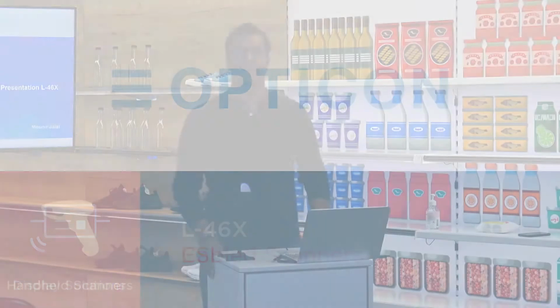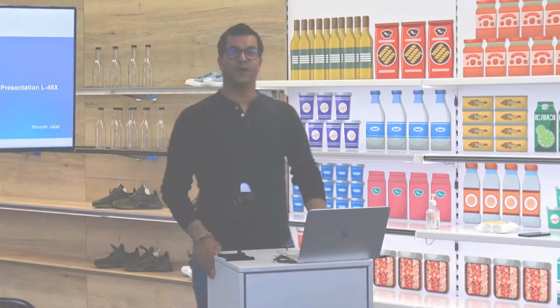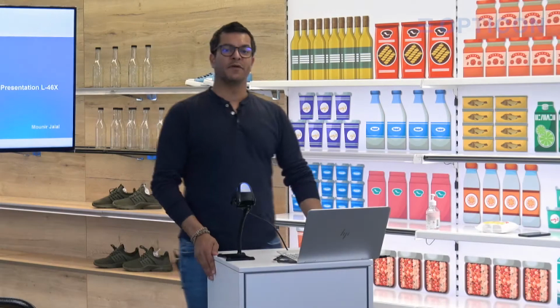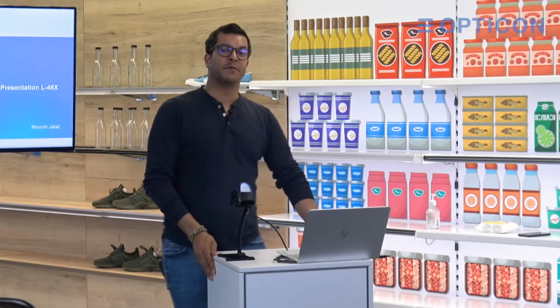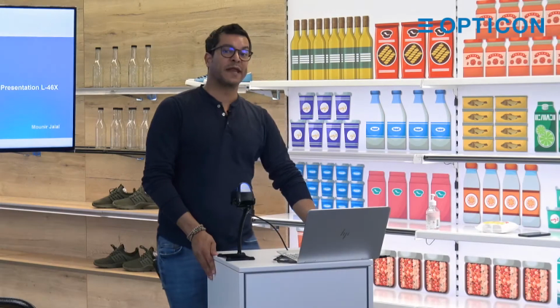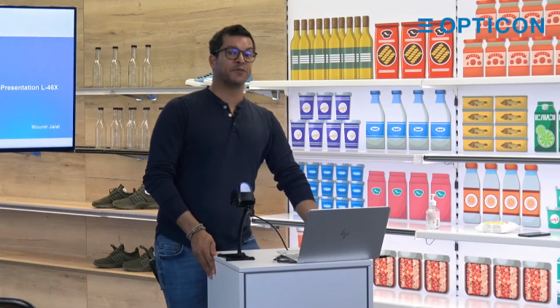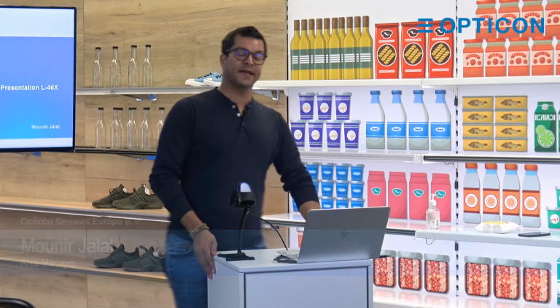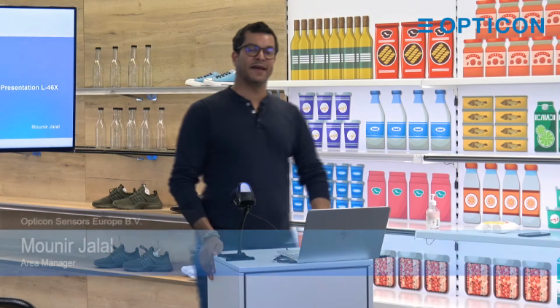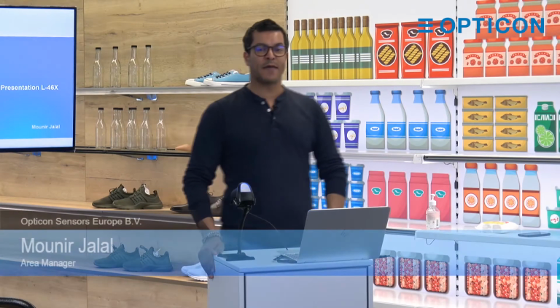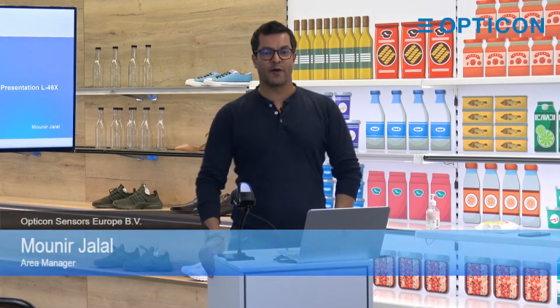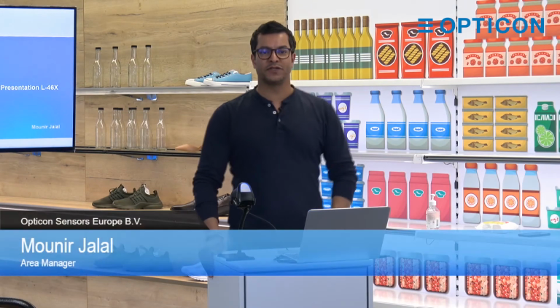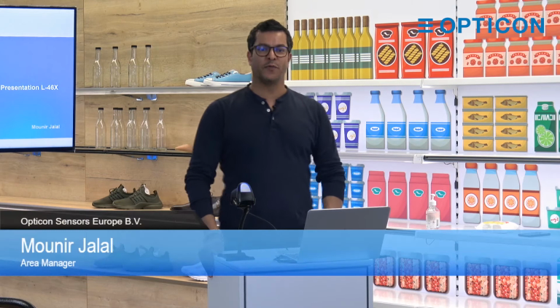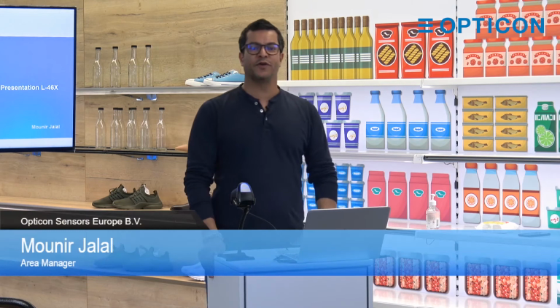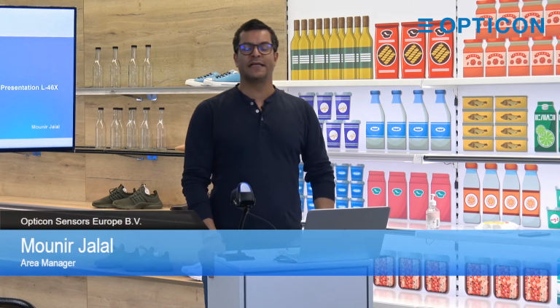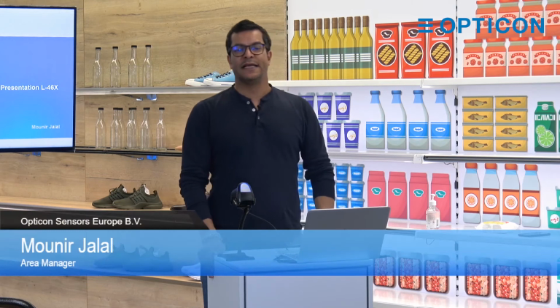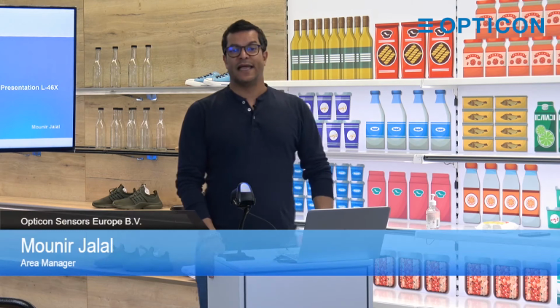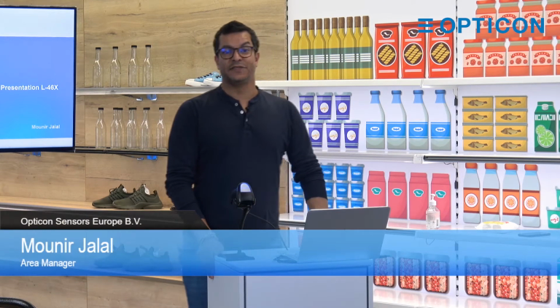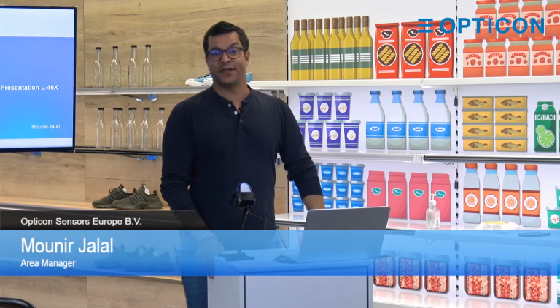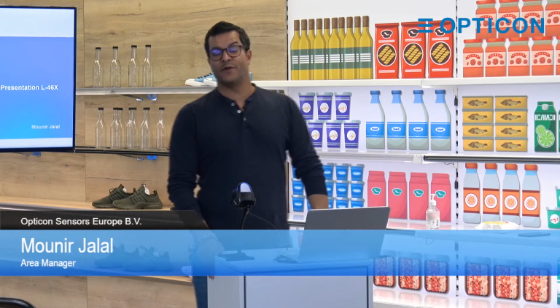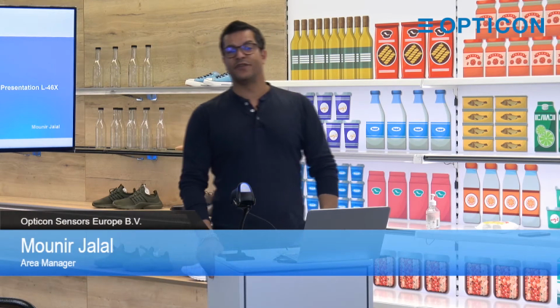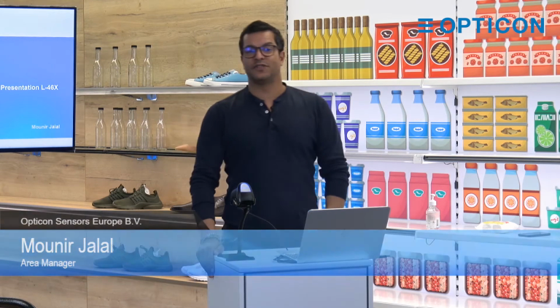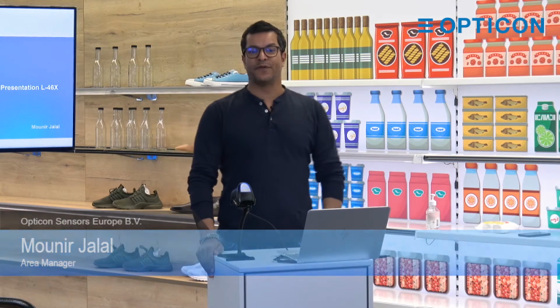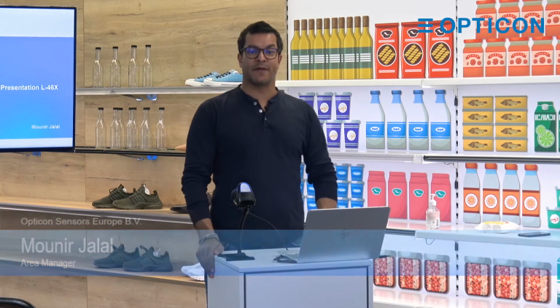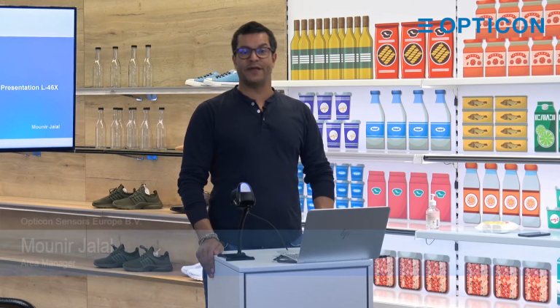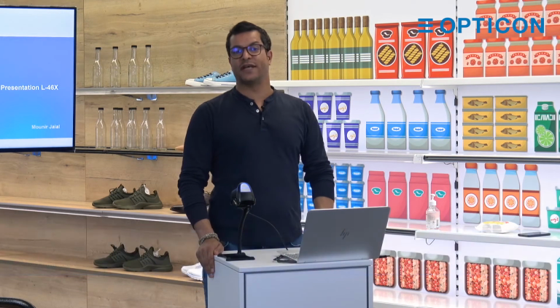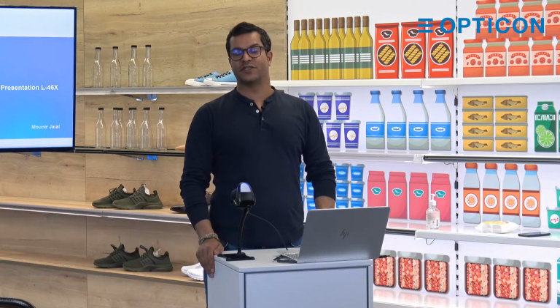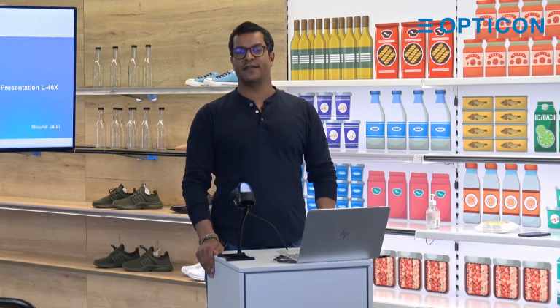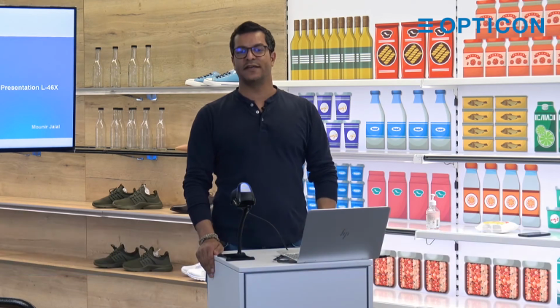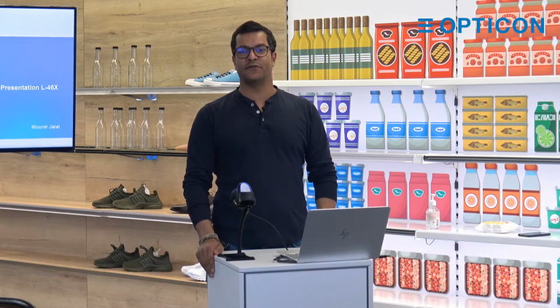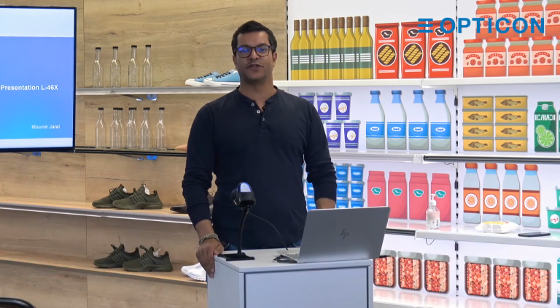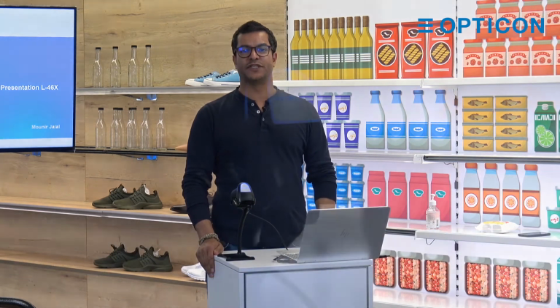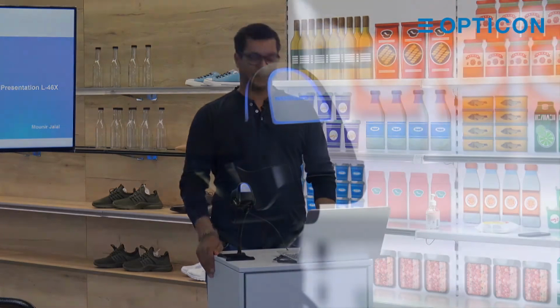Welcome. My name is Moneer and I'm area manager at Opticon. Today I will tell you something about a best-selling scanner, the L46X.